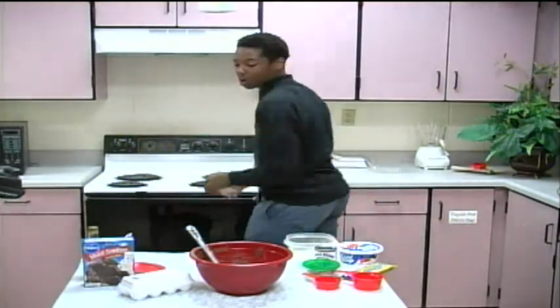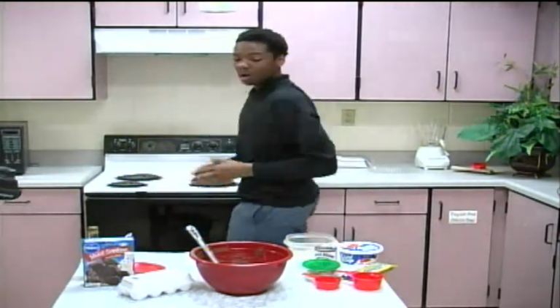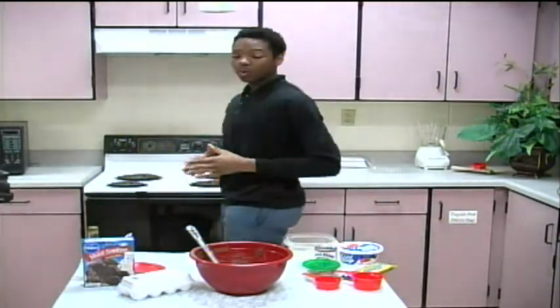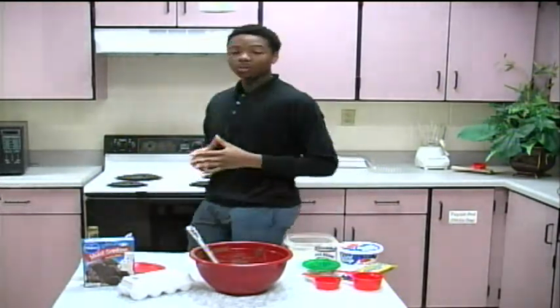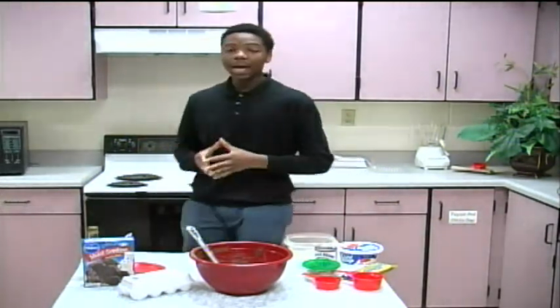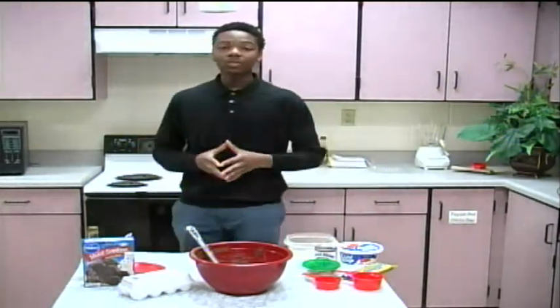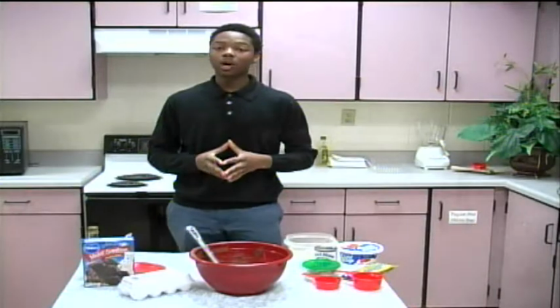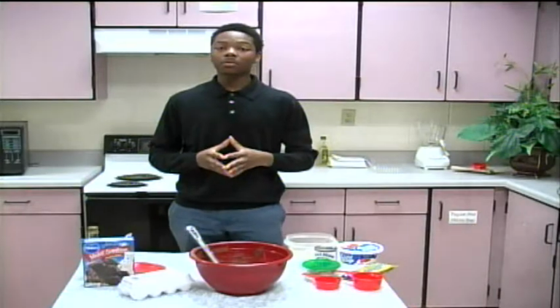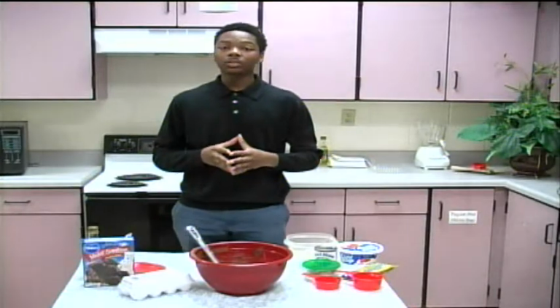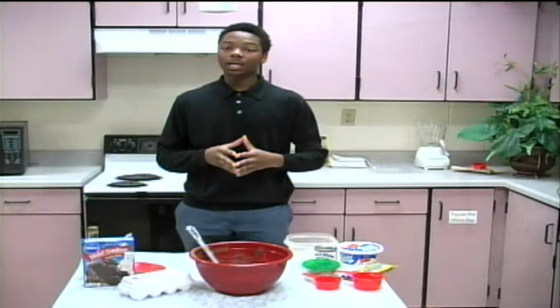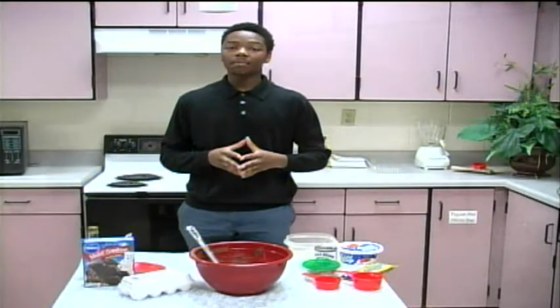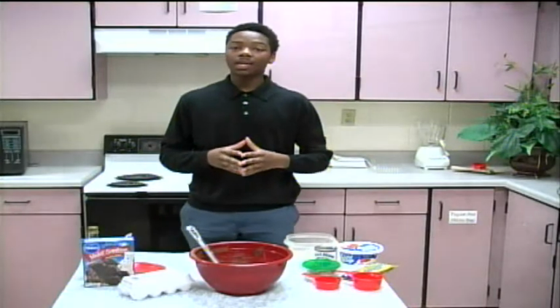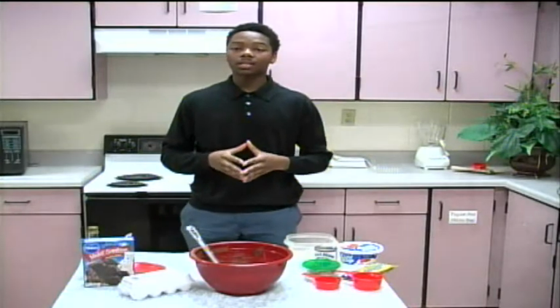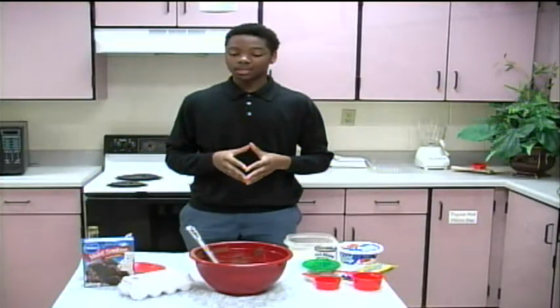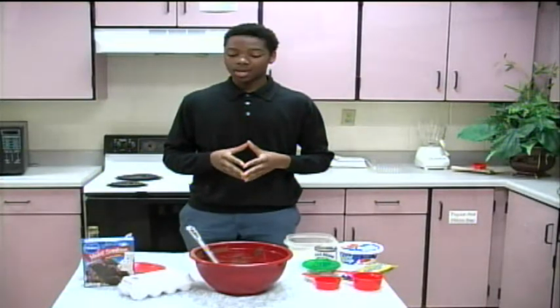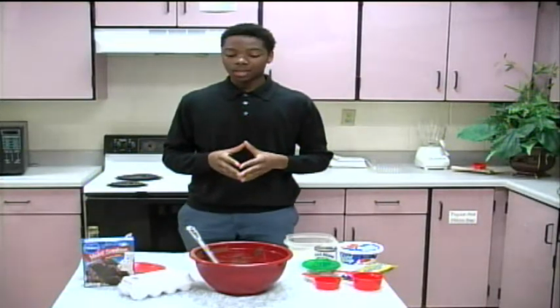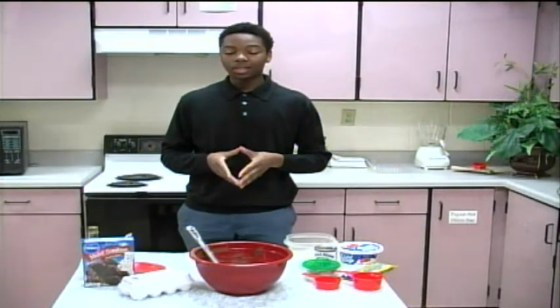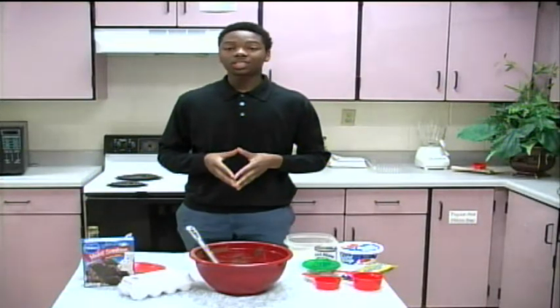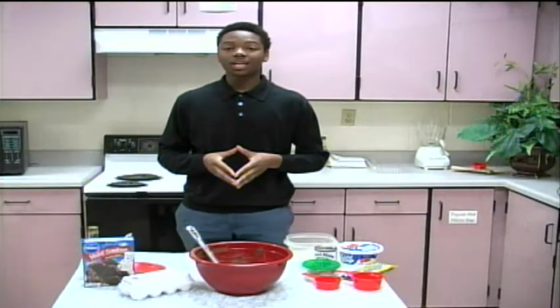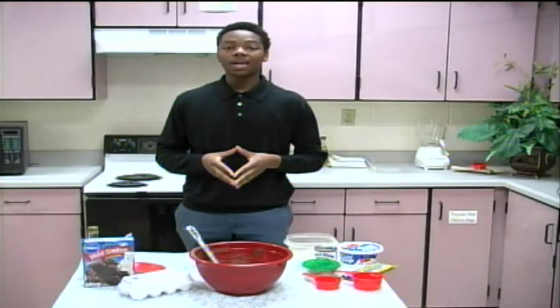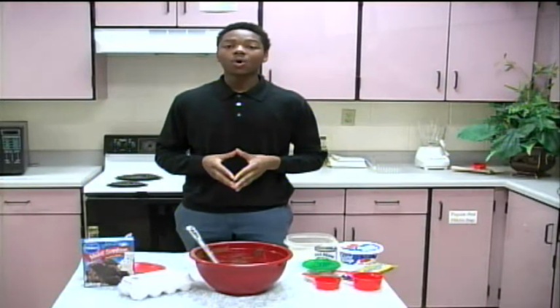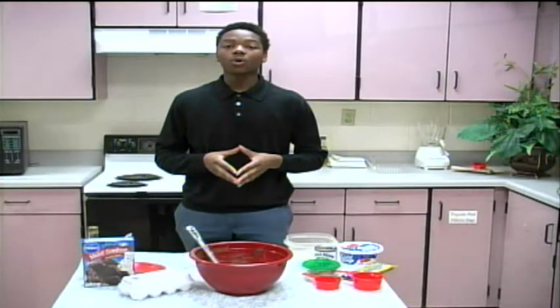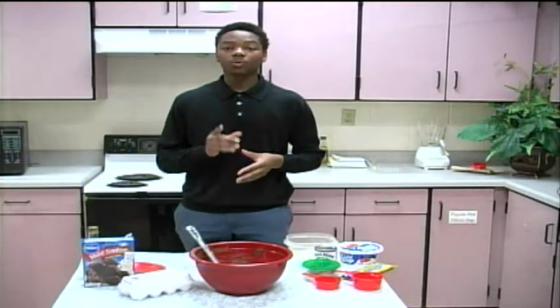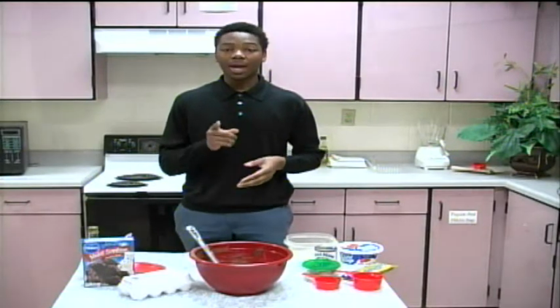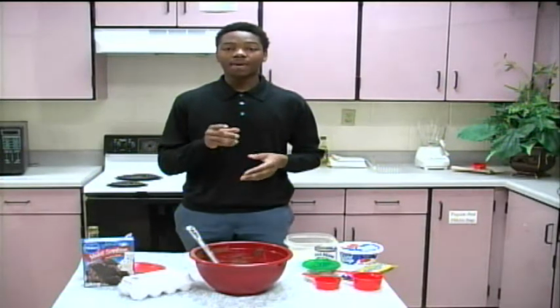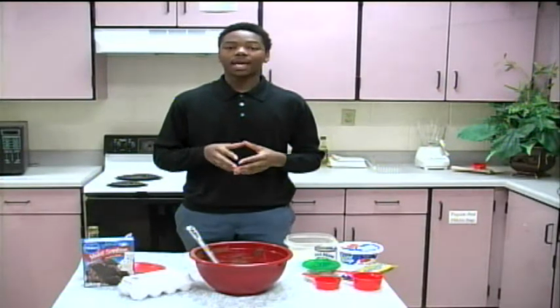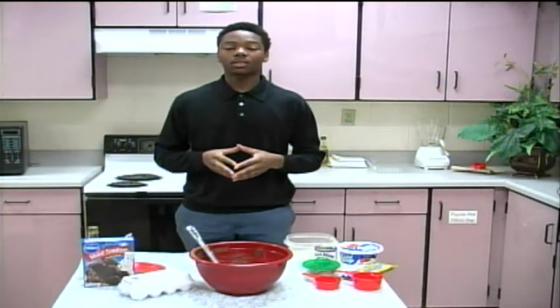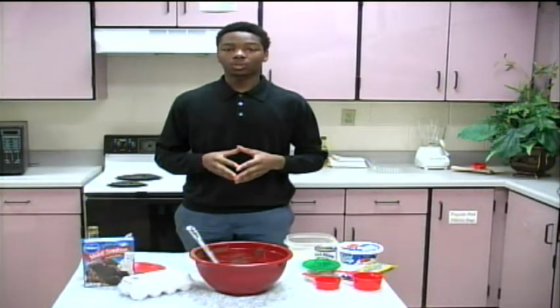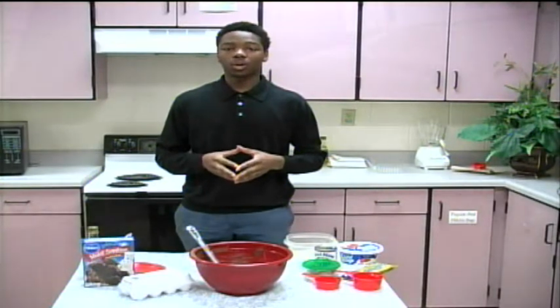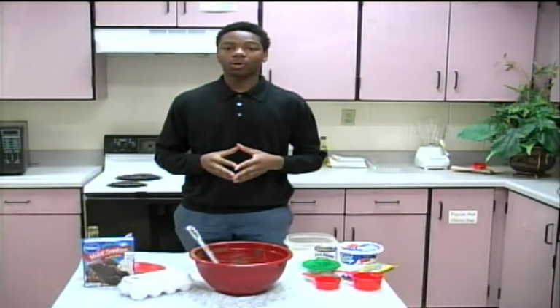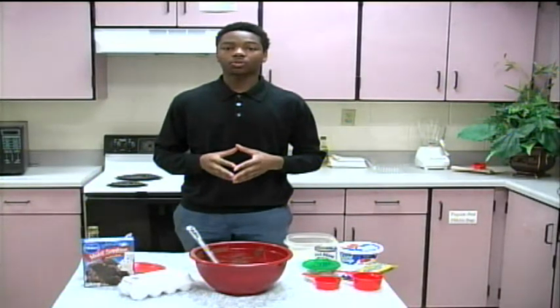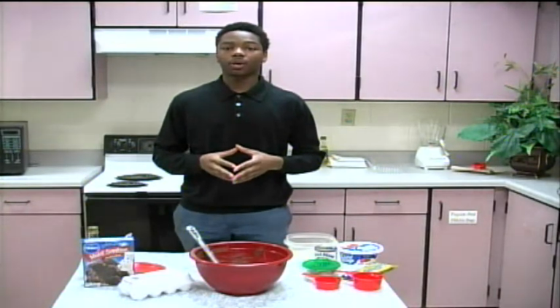We're almost done making this delicious cake. We'll be right back after this short commercial break.